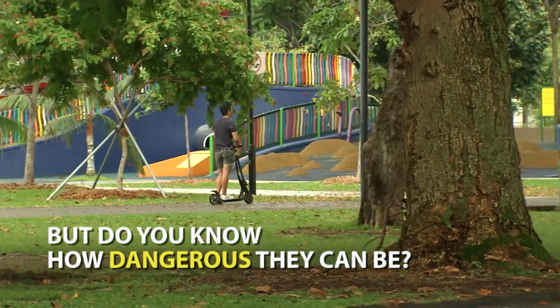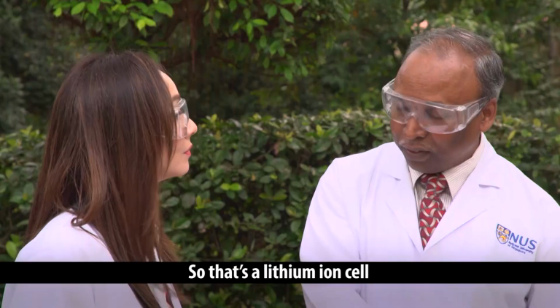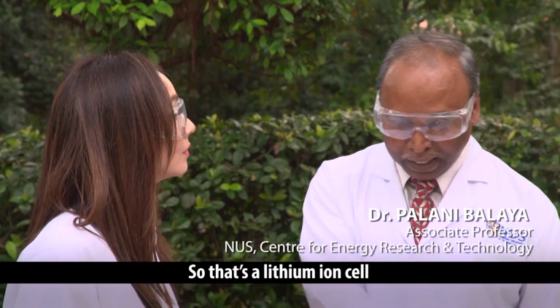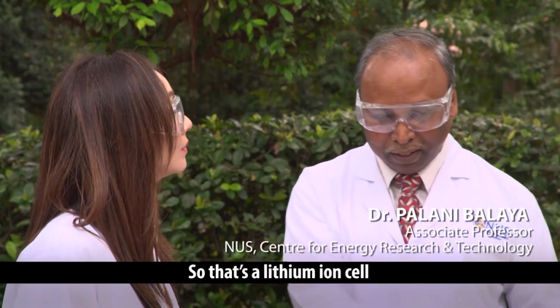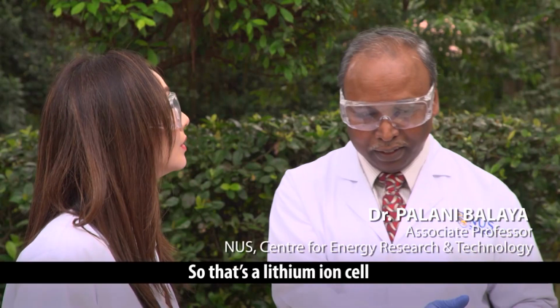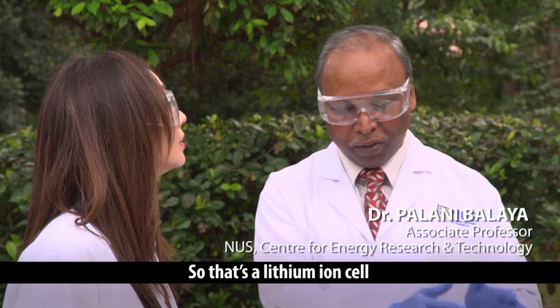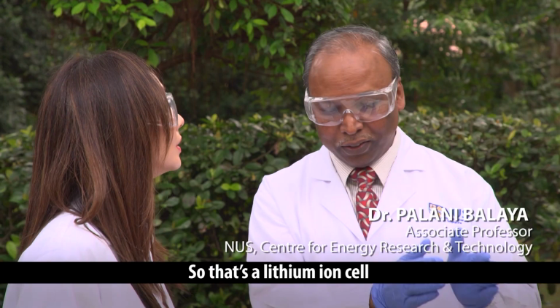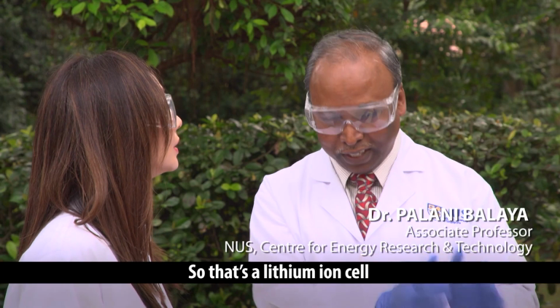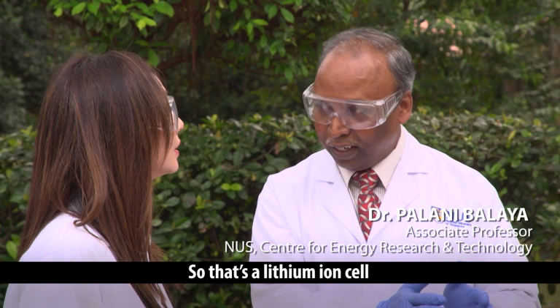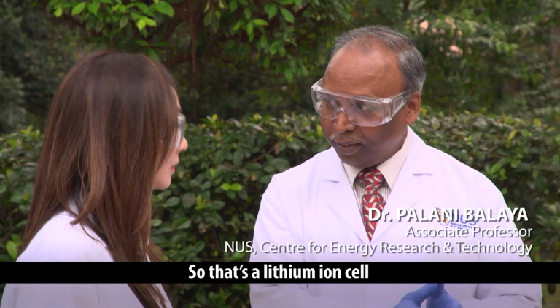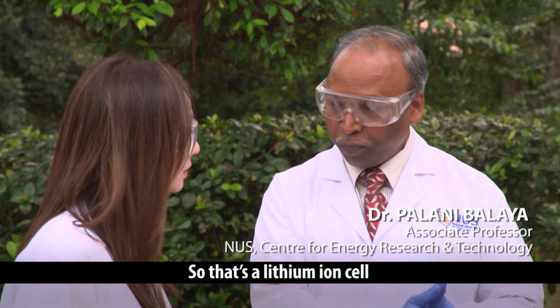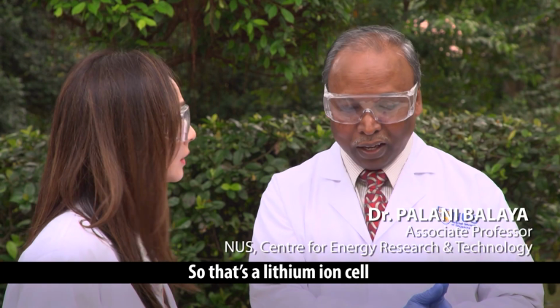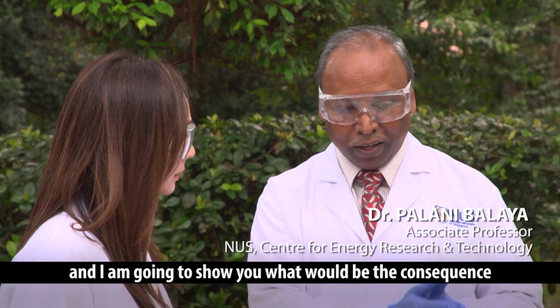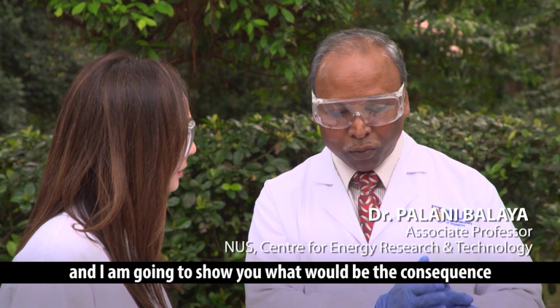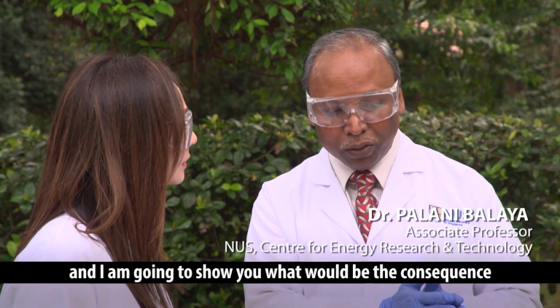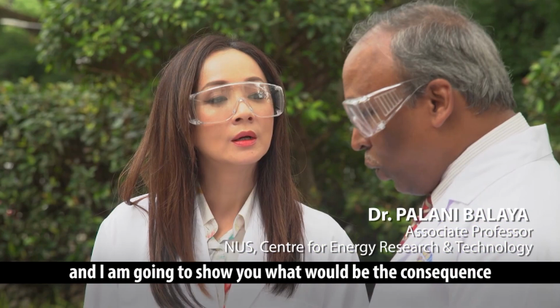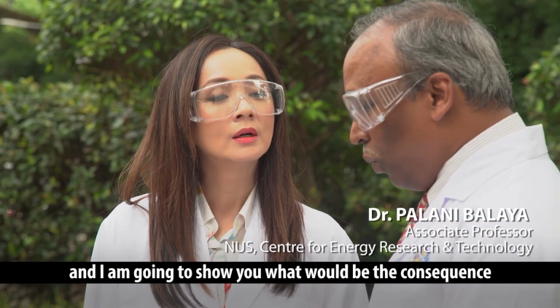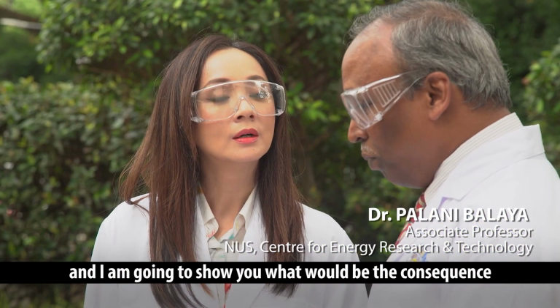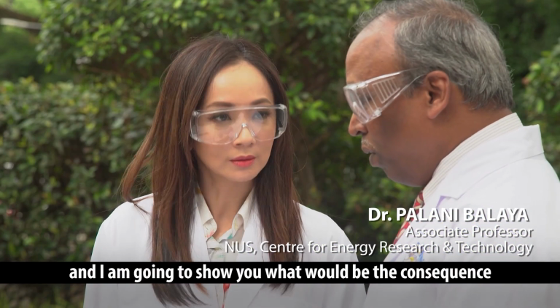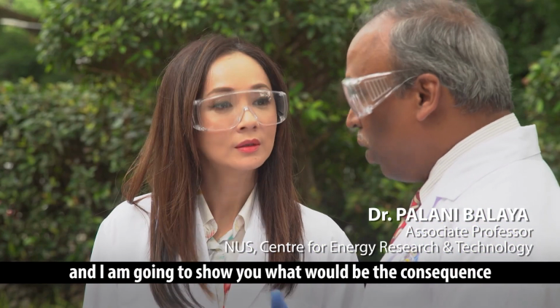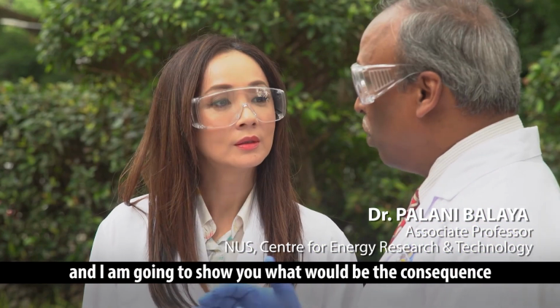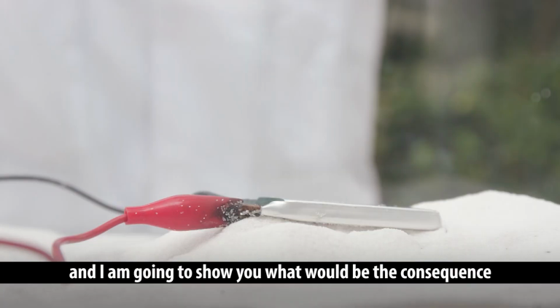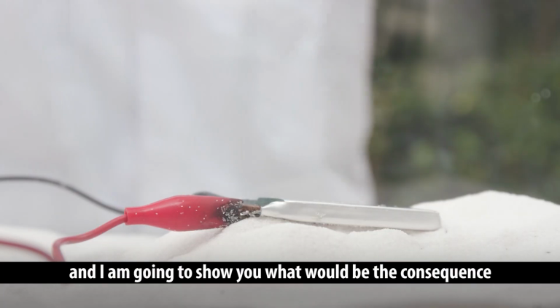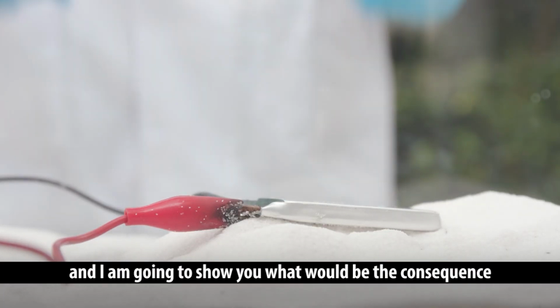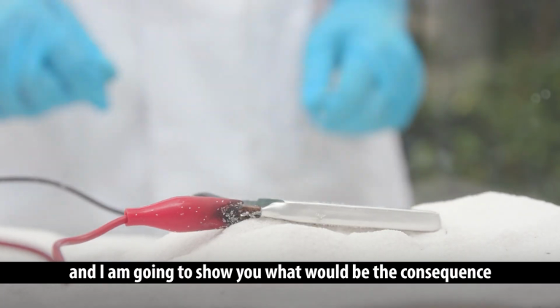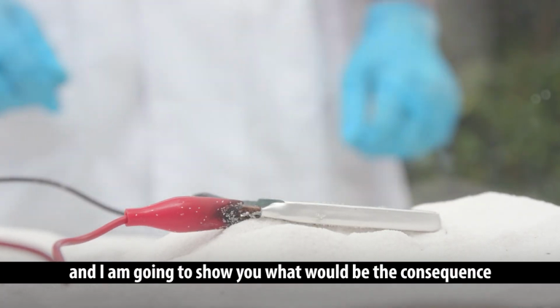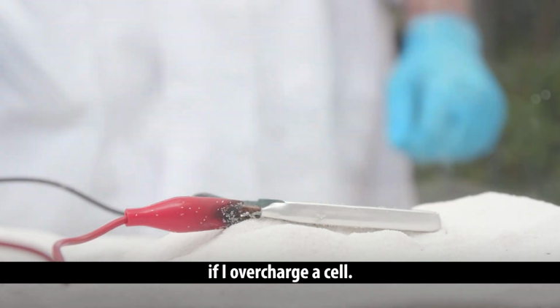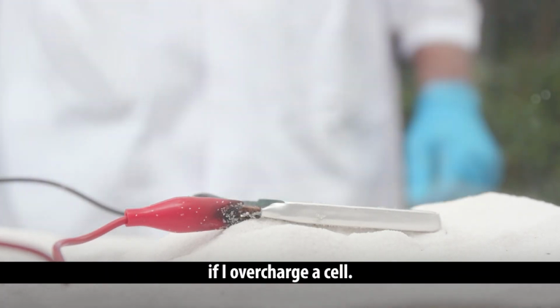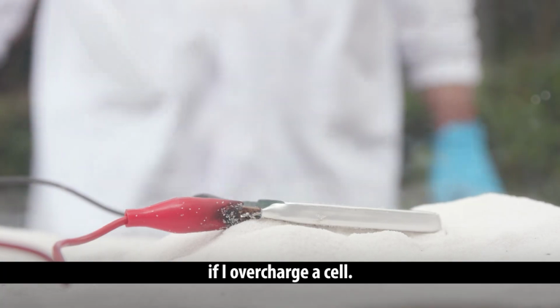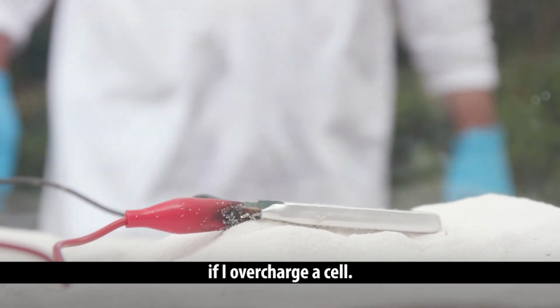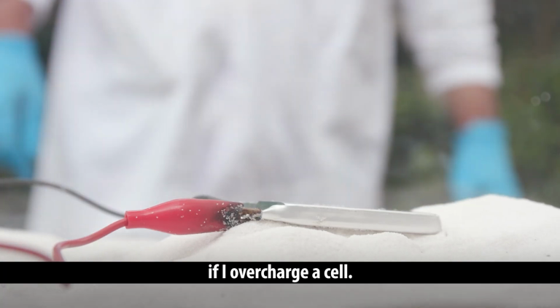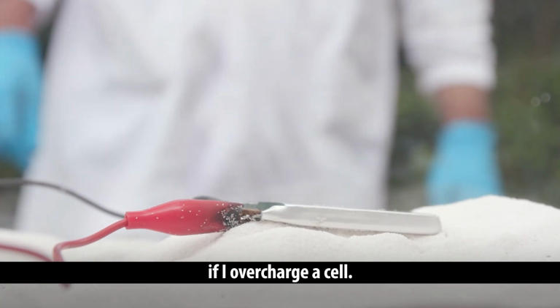So that's a lithium-ion cell, and I'm going to show you what would be the consequence if I overcharge the cell.